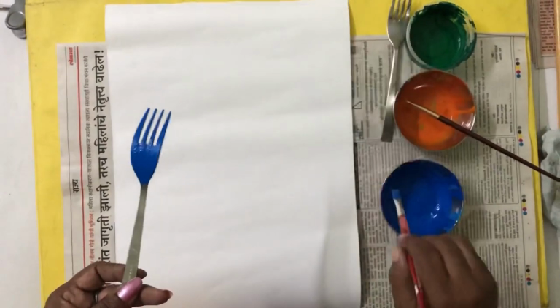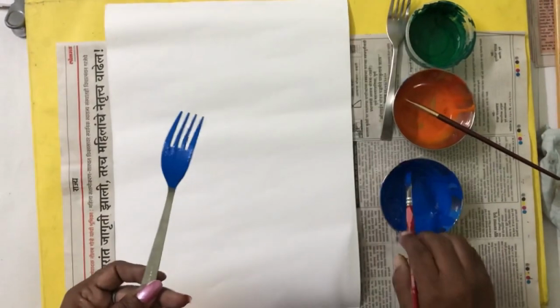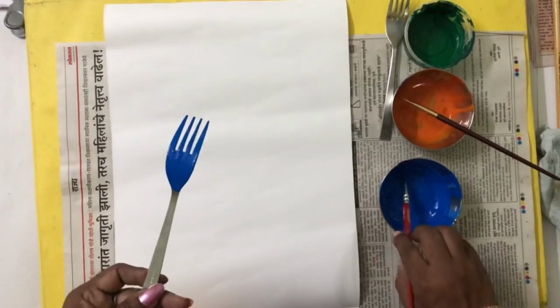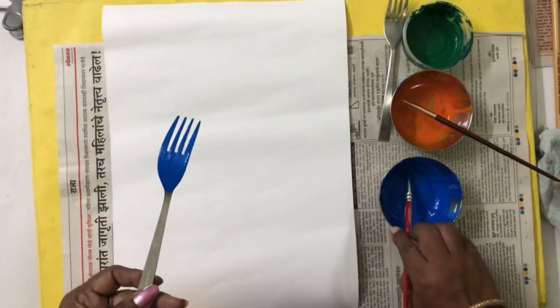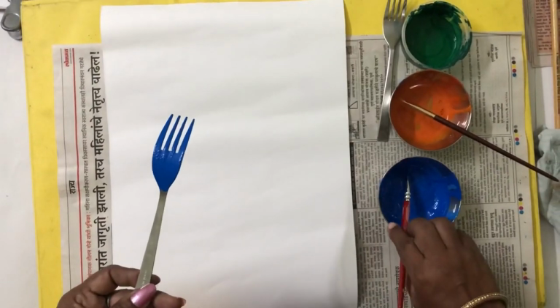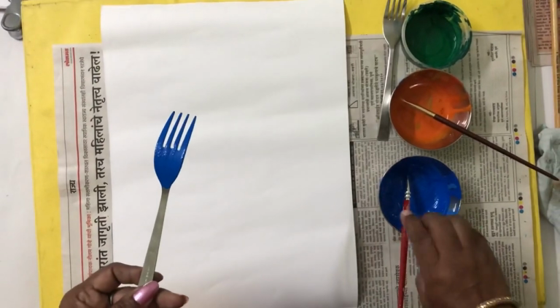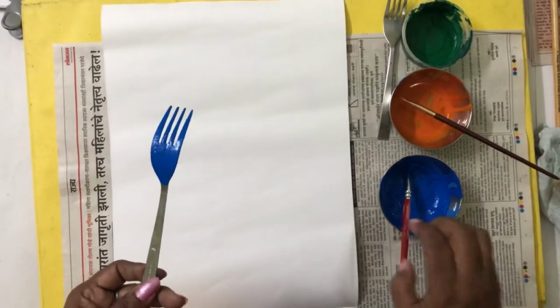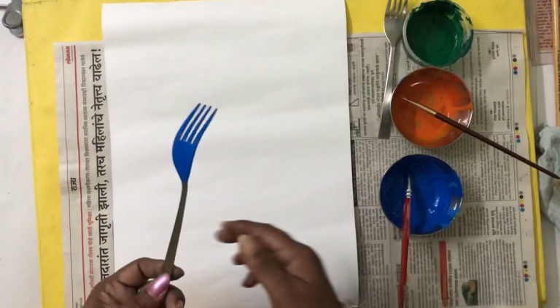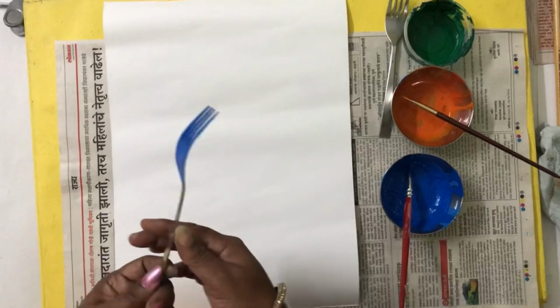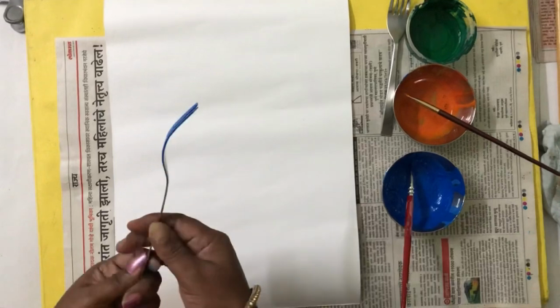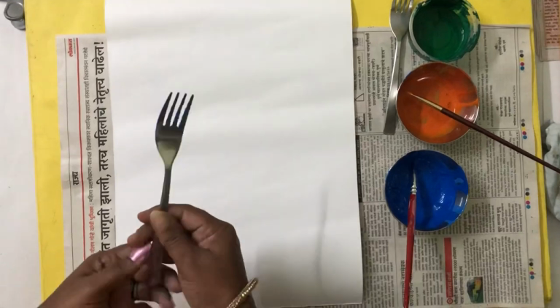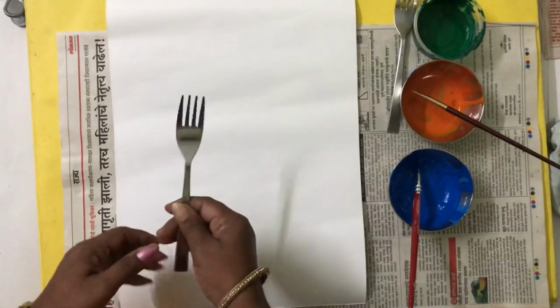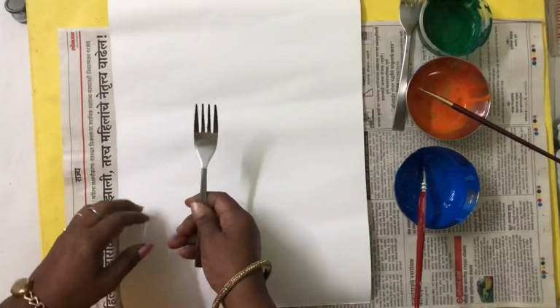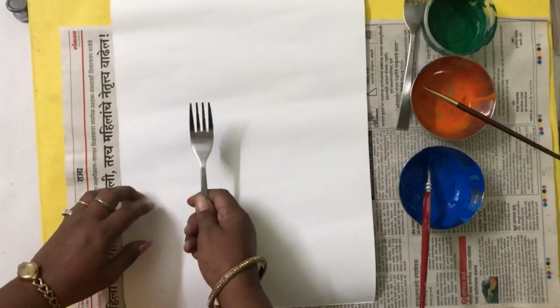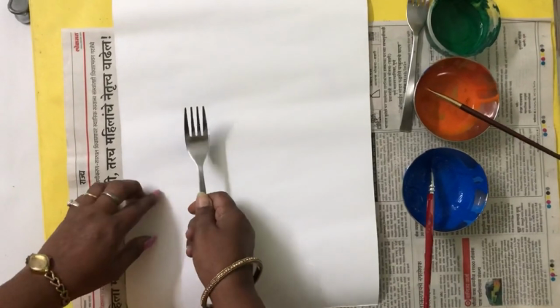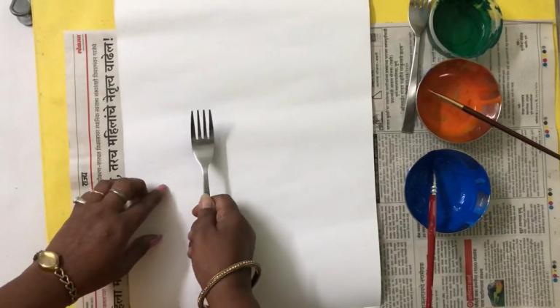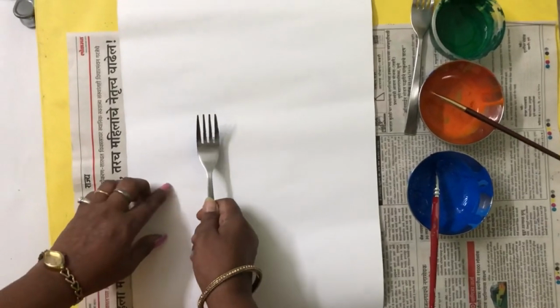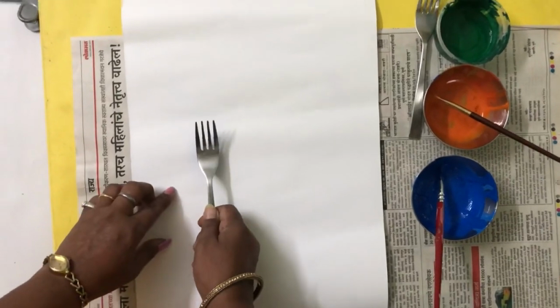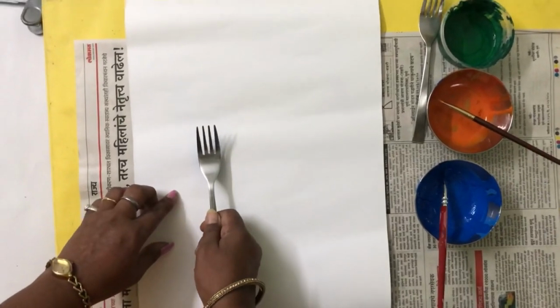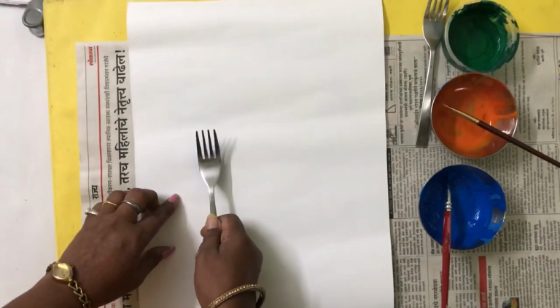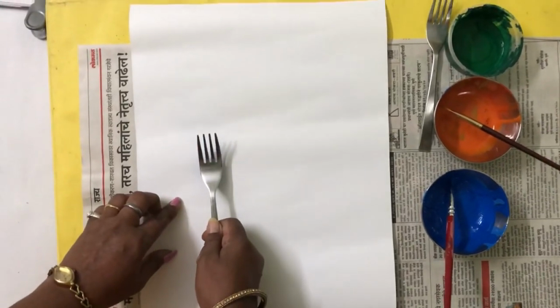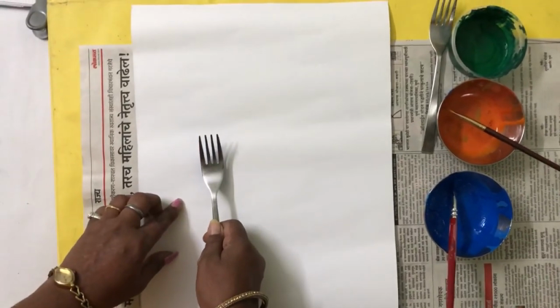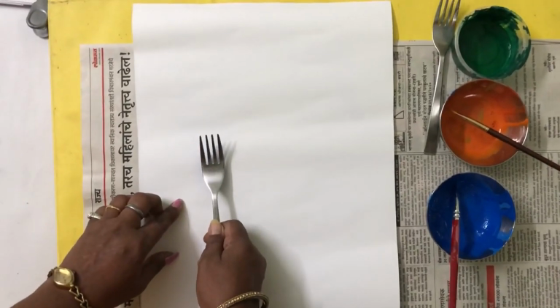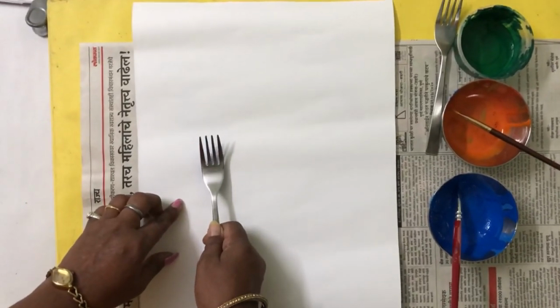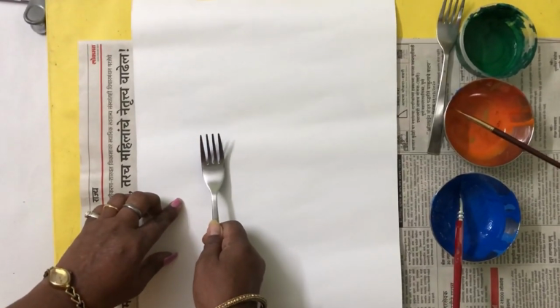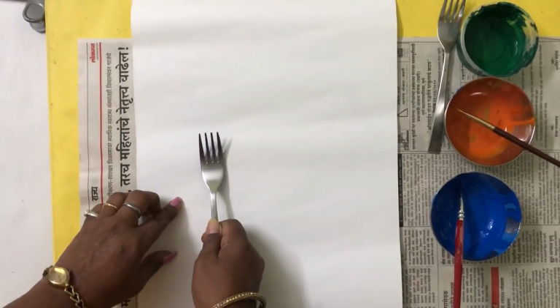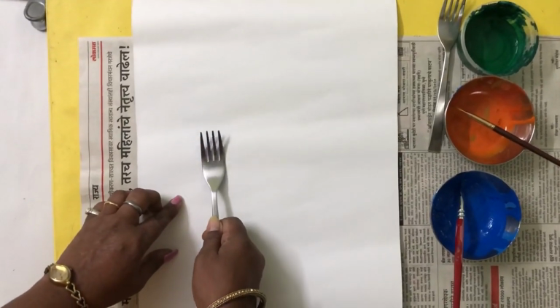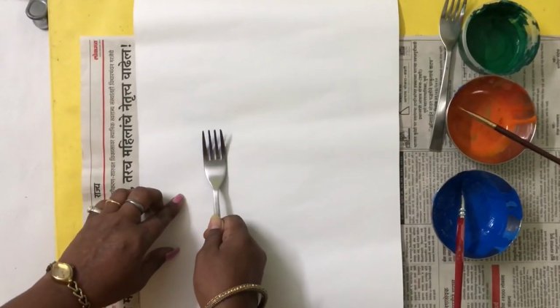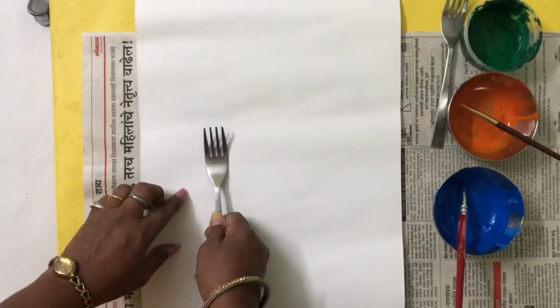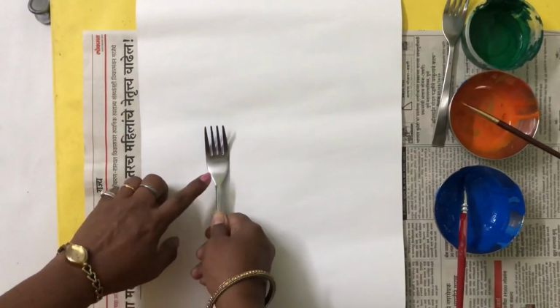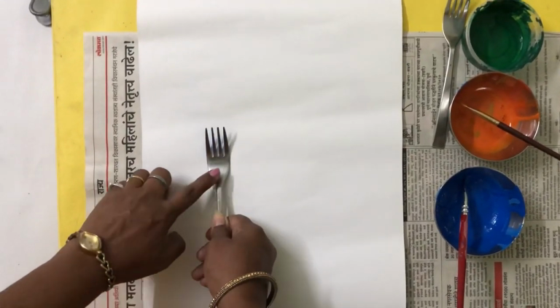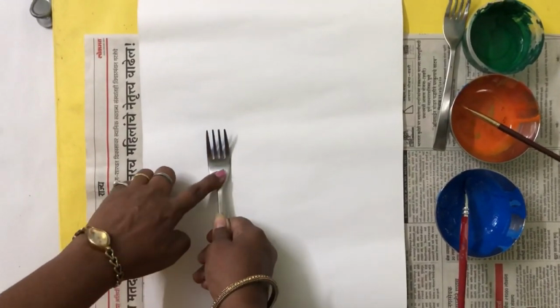And then, I have taken that impression here, in this way.